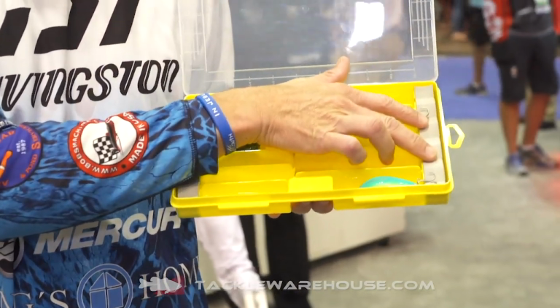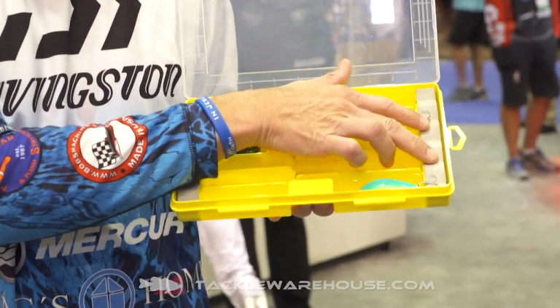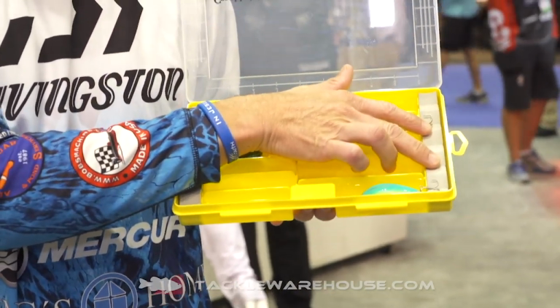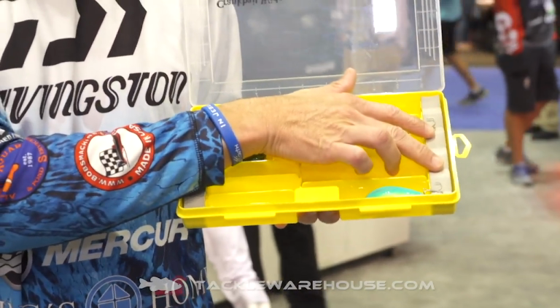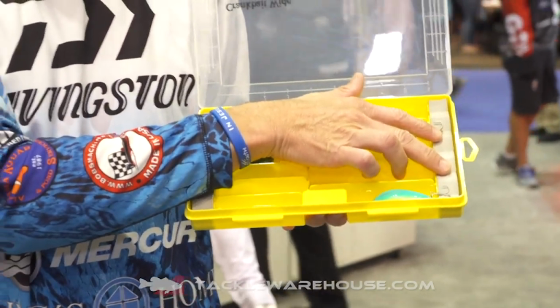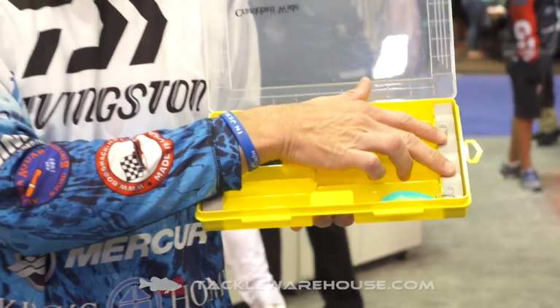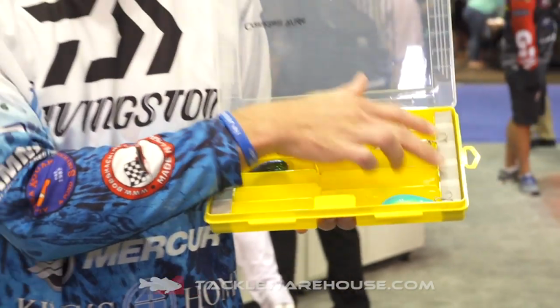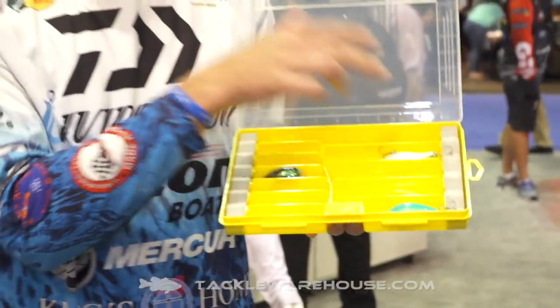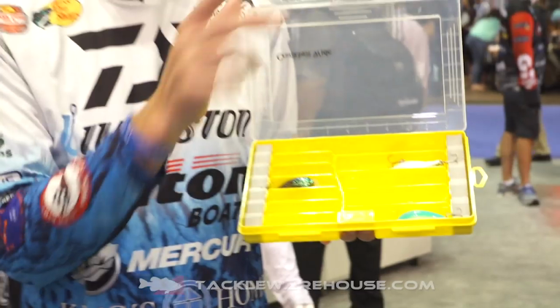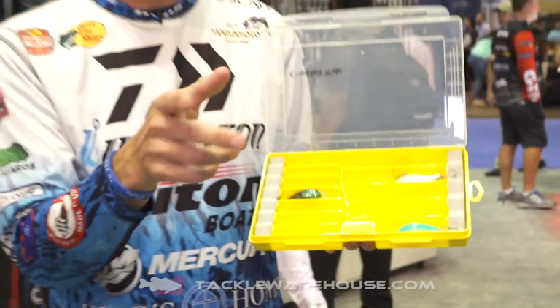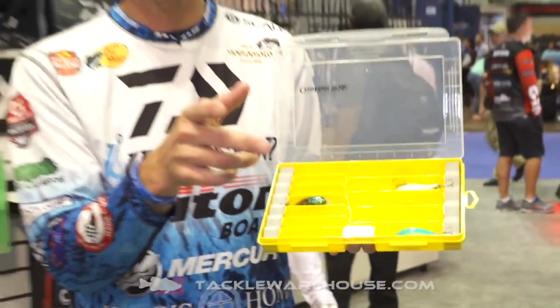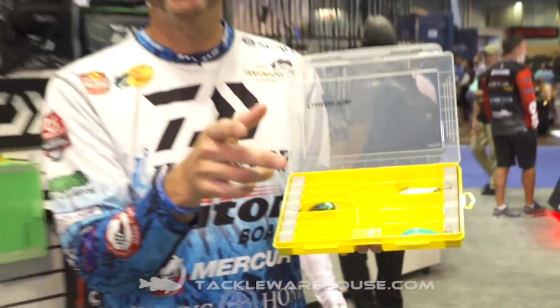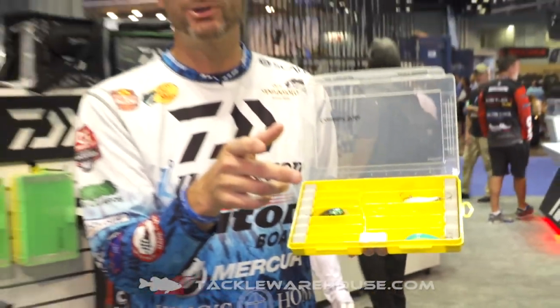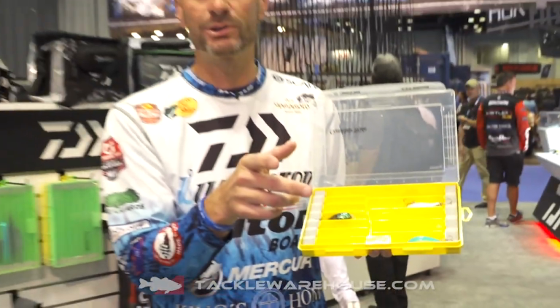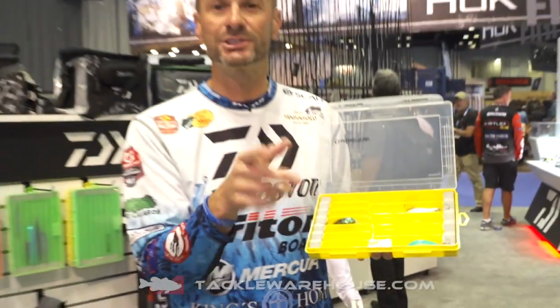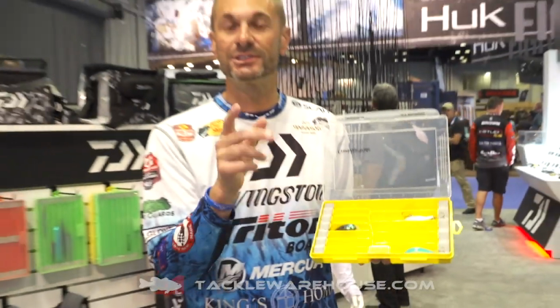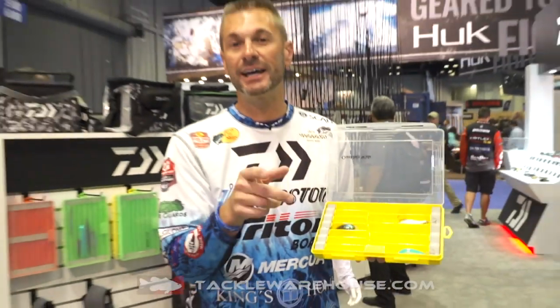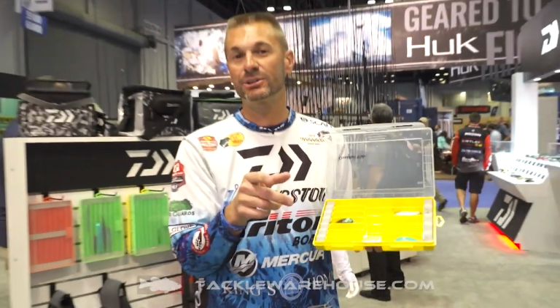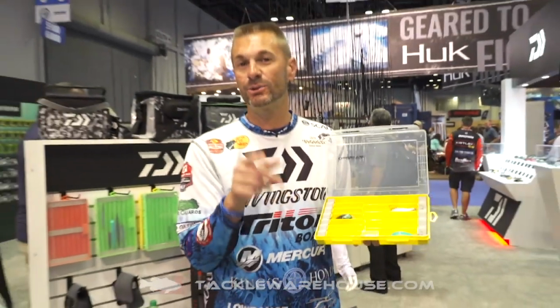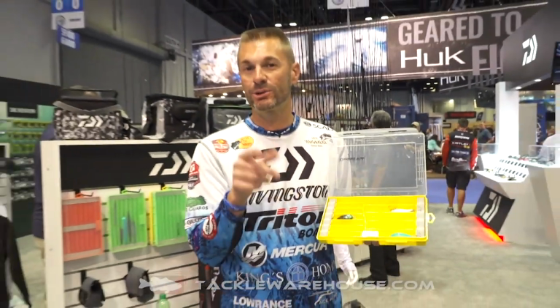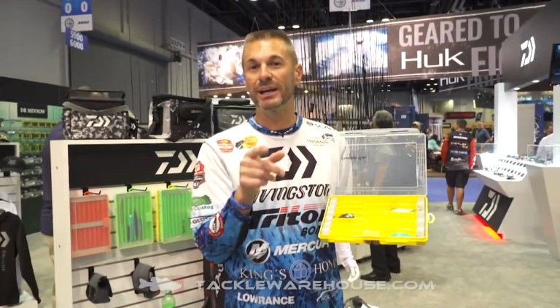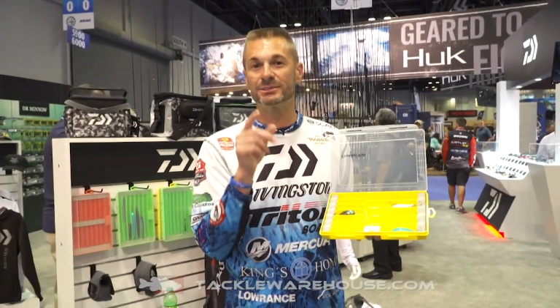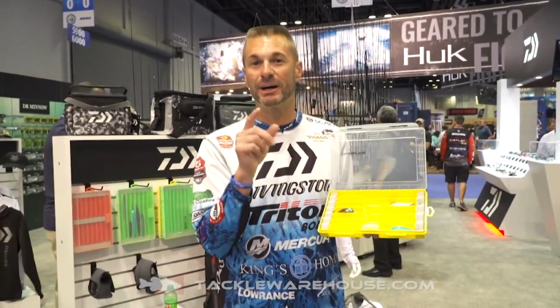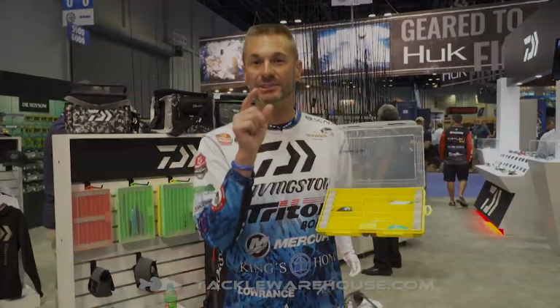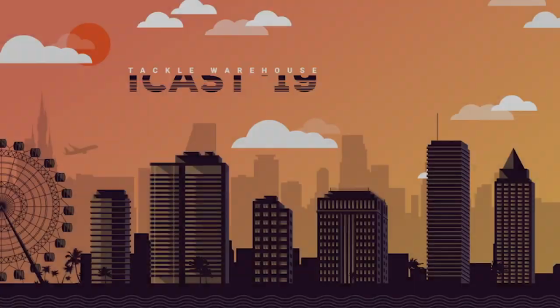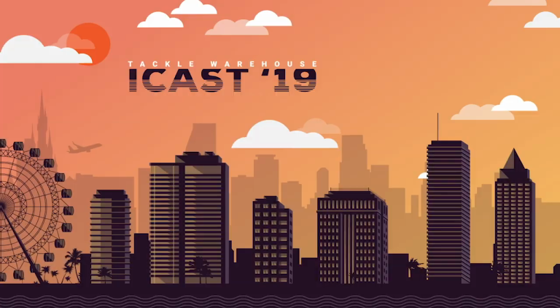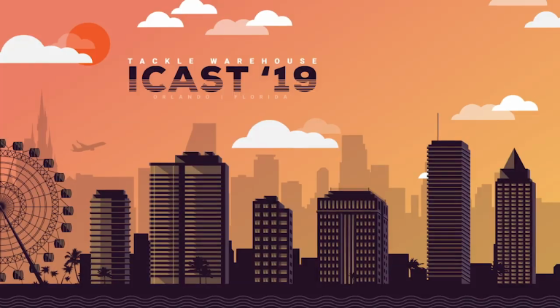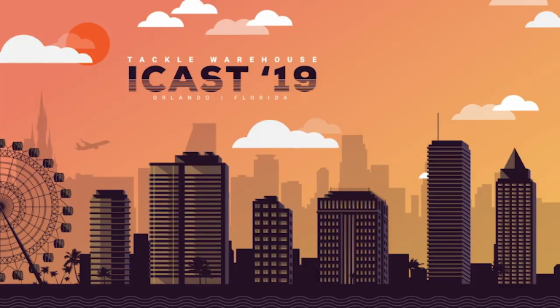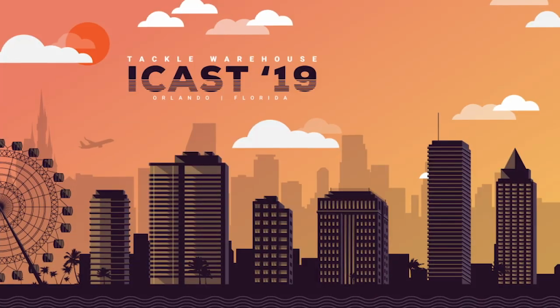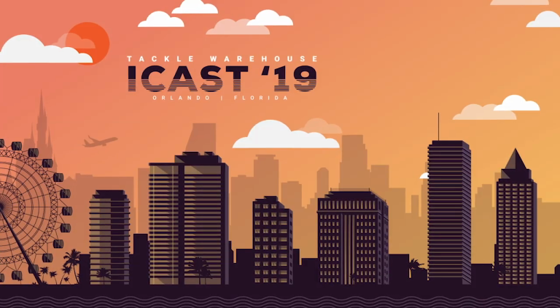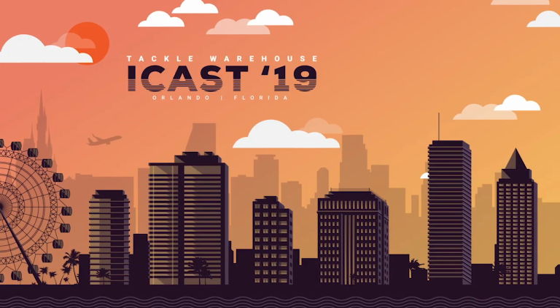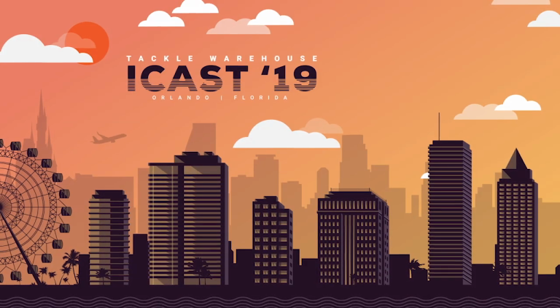Exclusive to Daiwa only, available pre-order. It's the Tactical Organizing Box. We'll see you on the water. God bless.